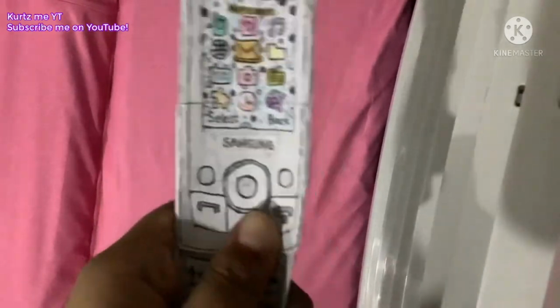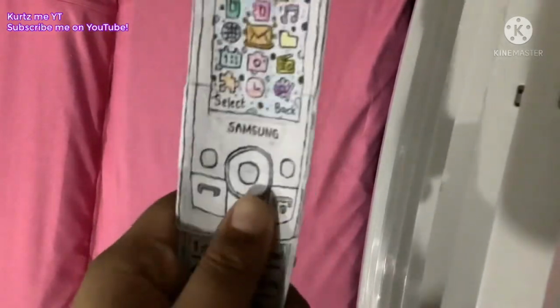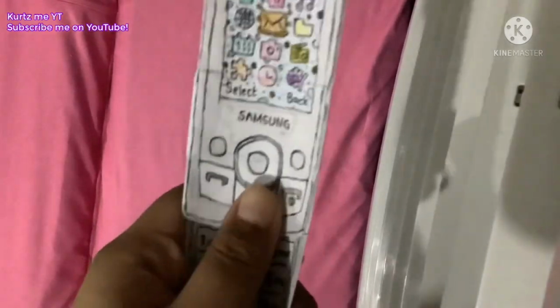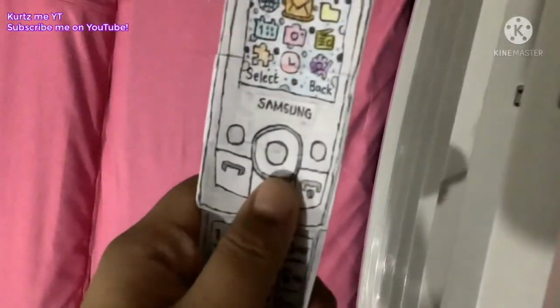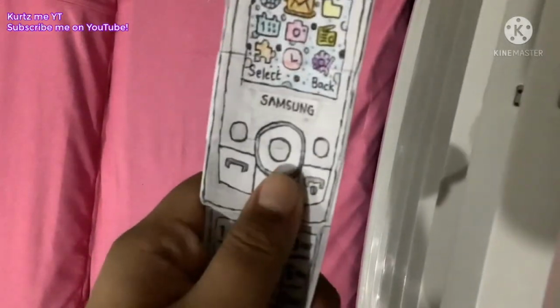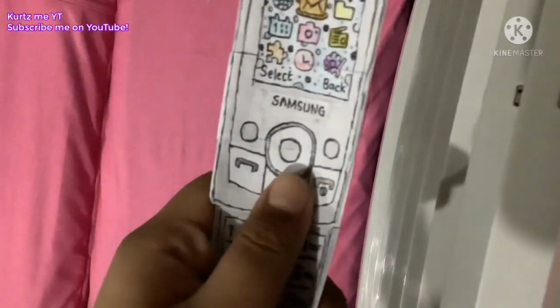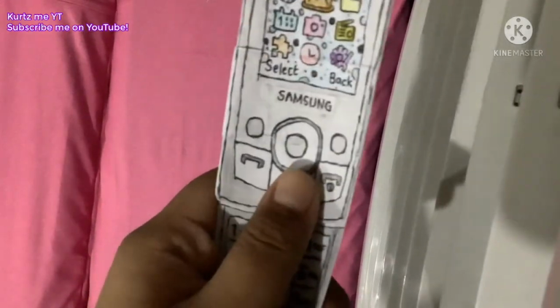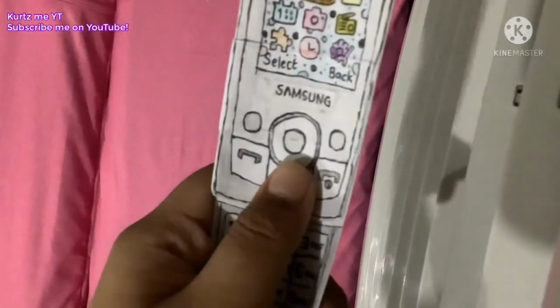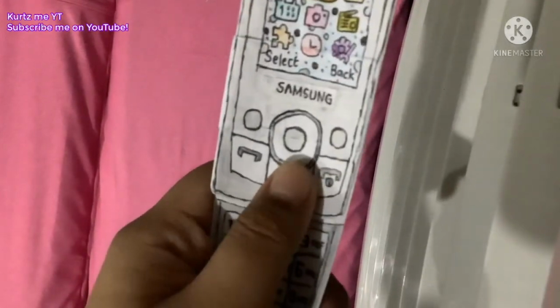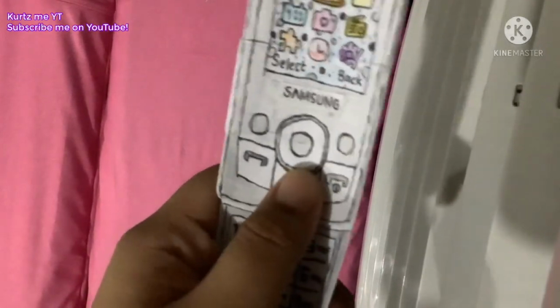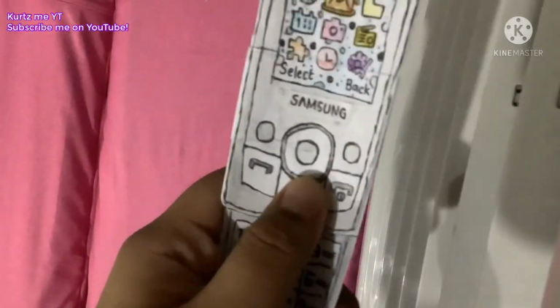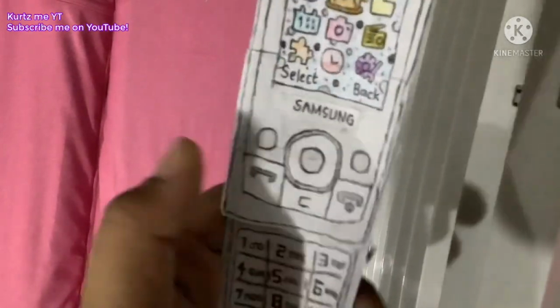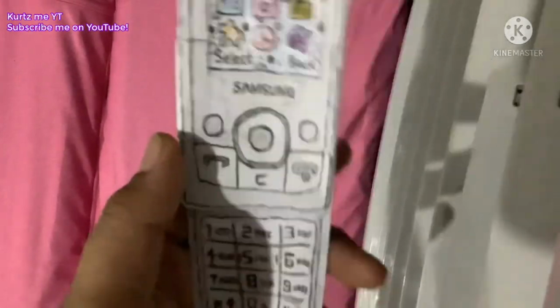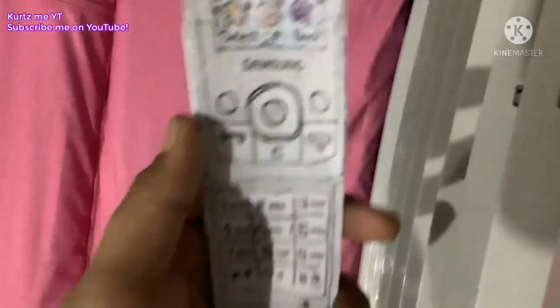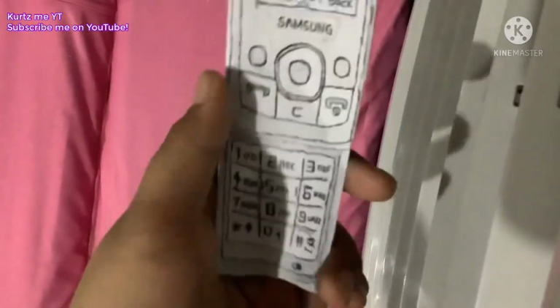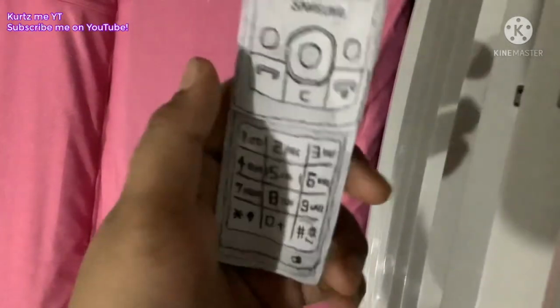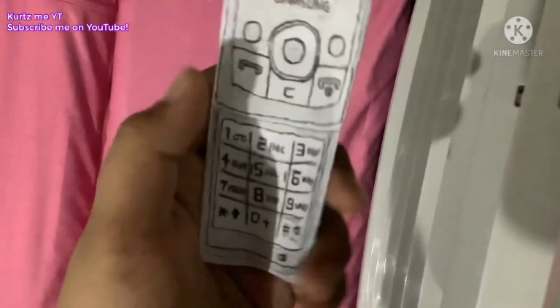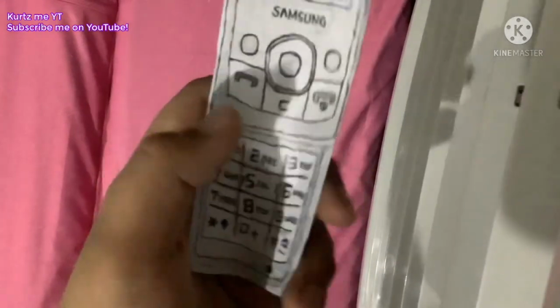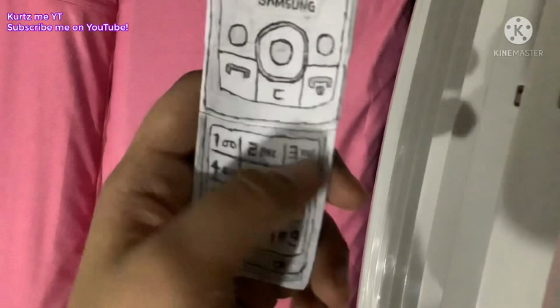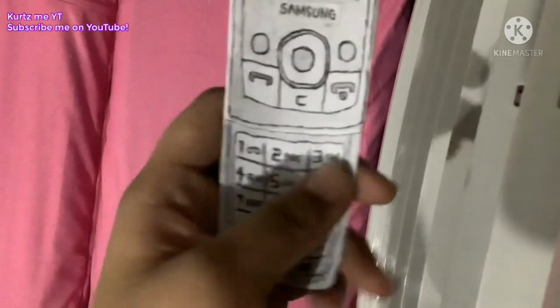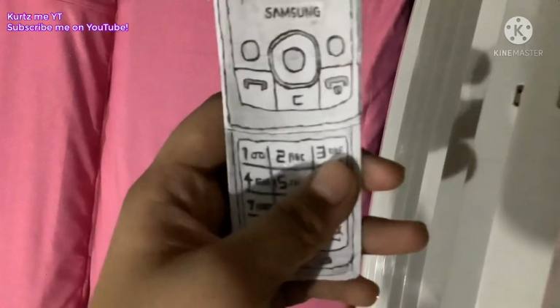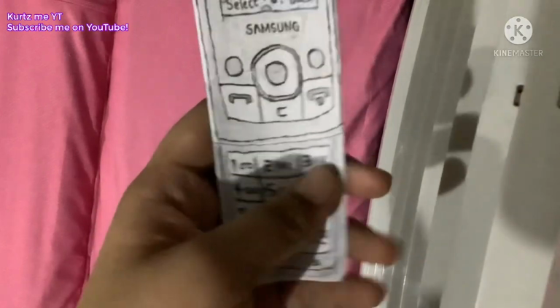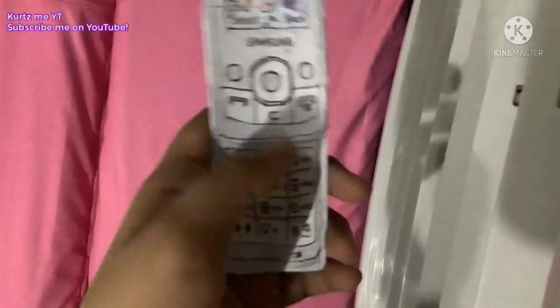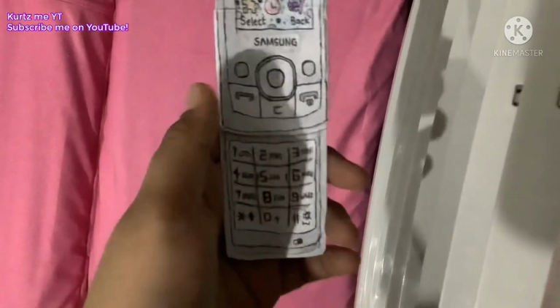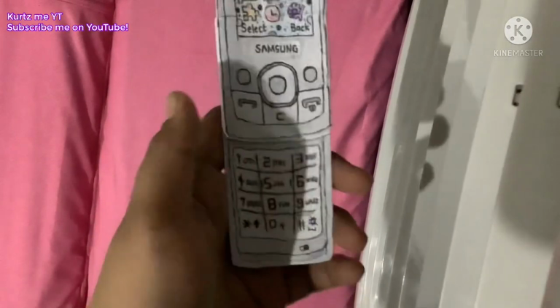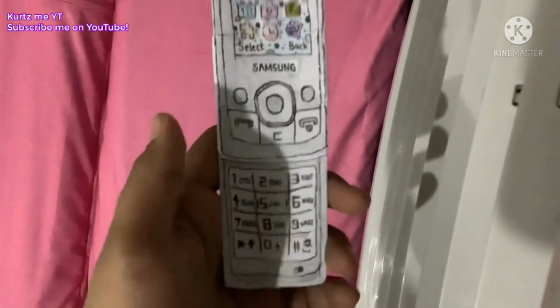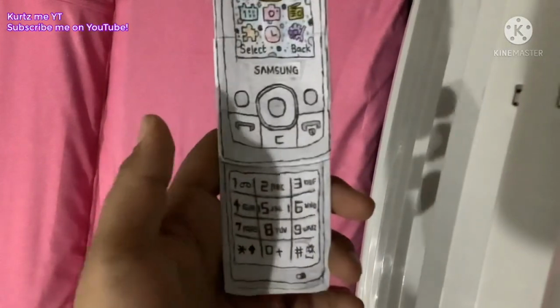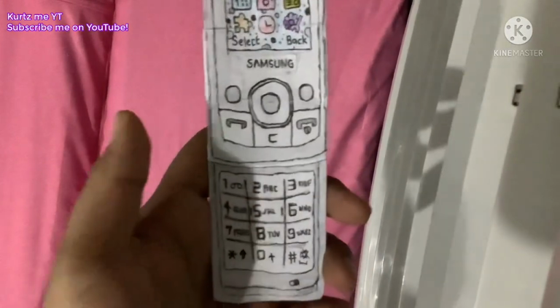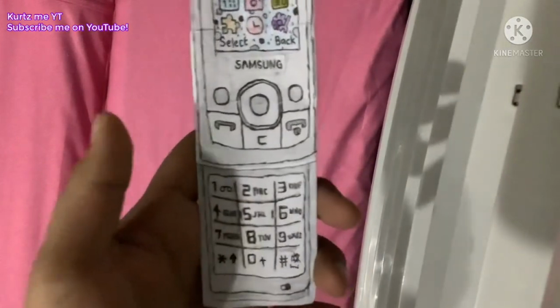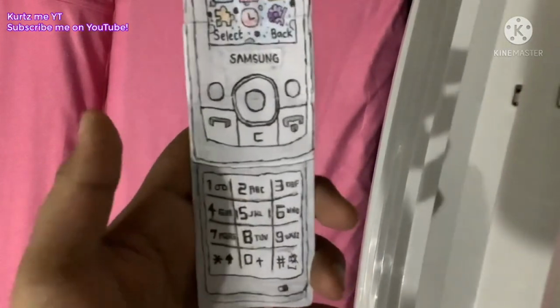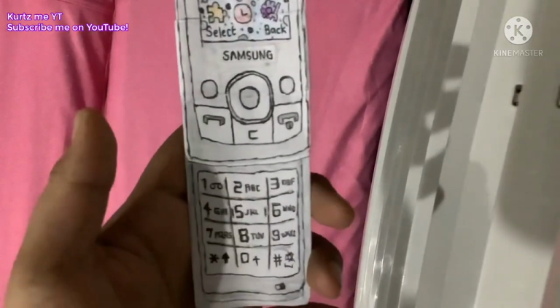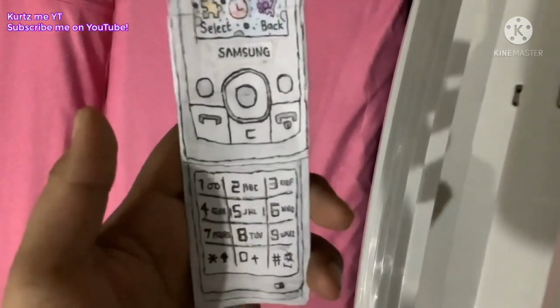And here if you open the slider phone, it has a keypad with keypad letters.